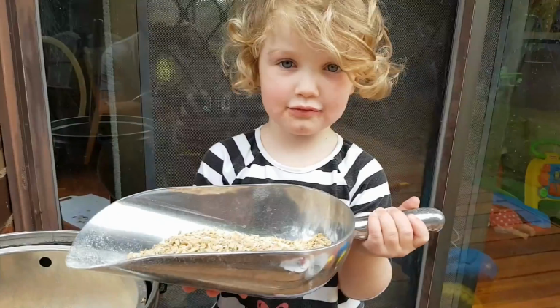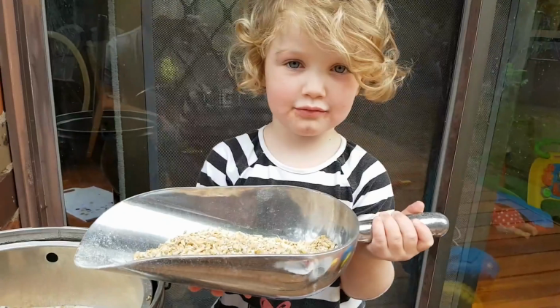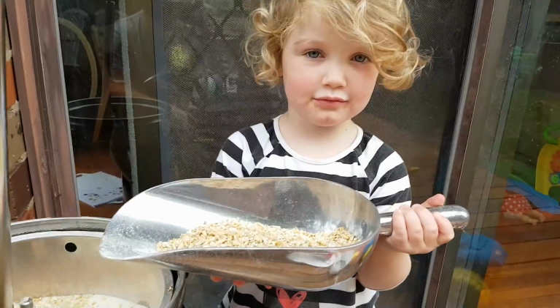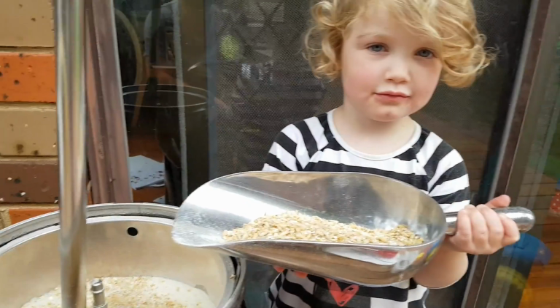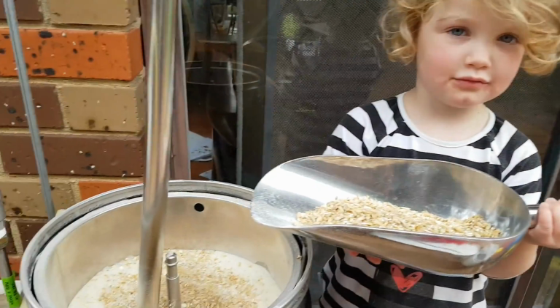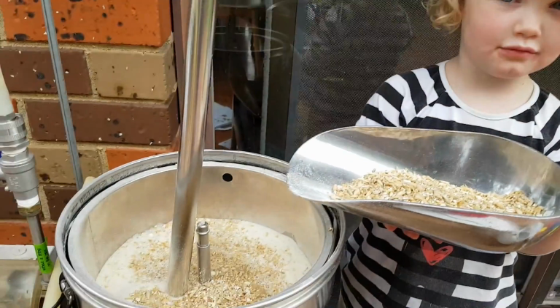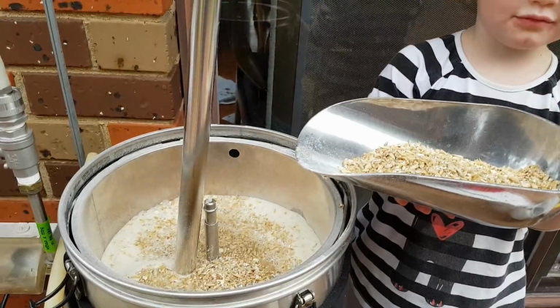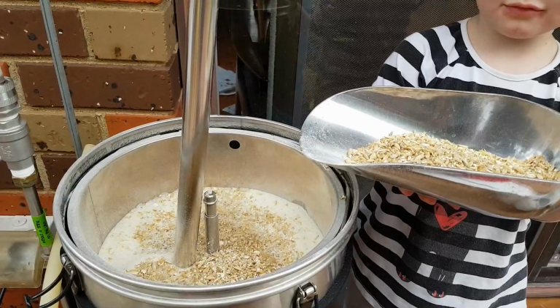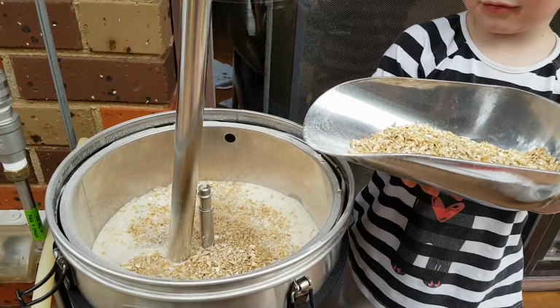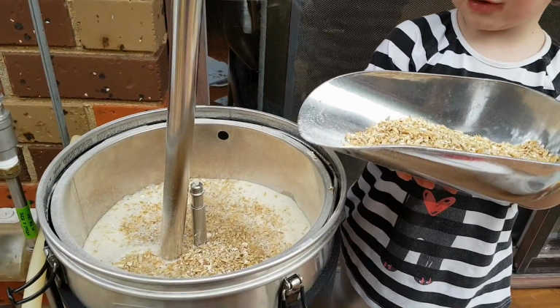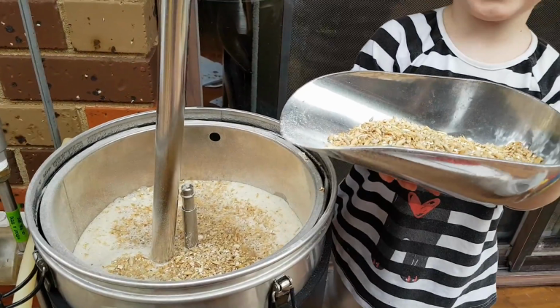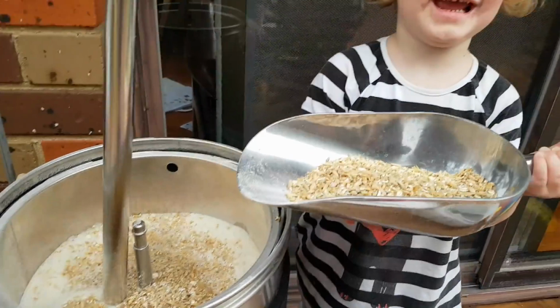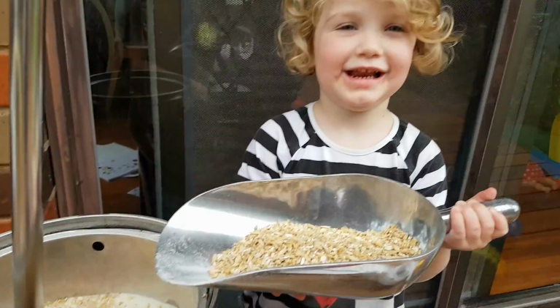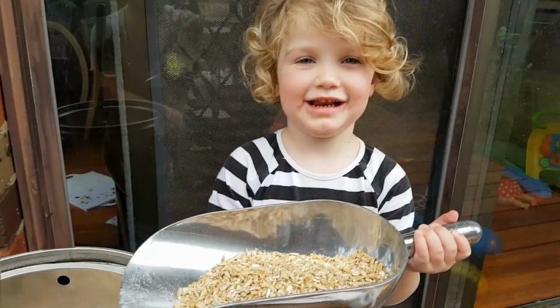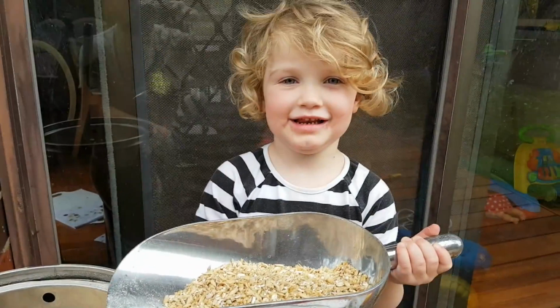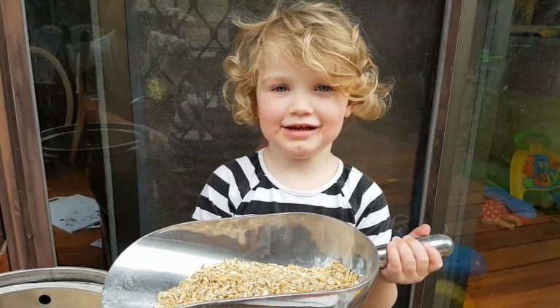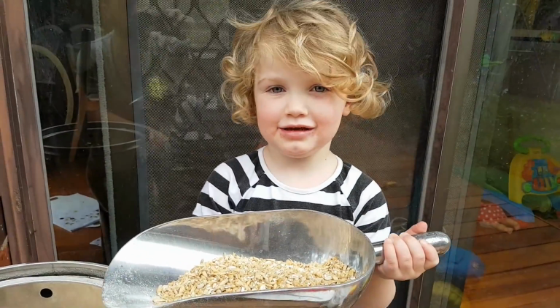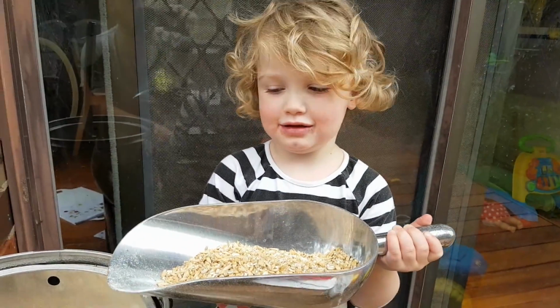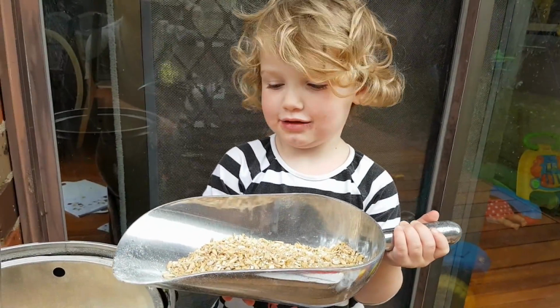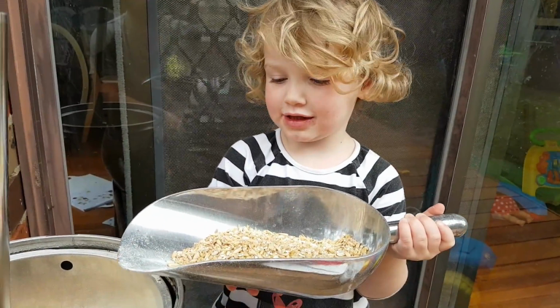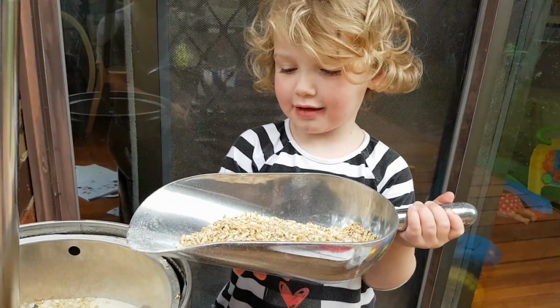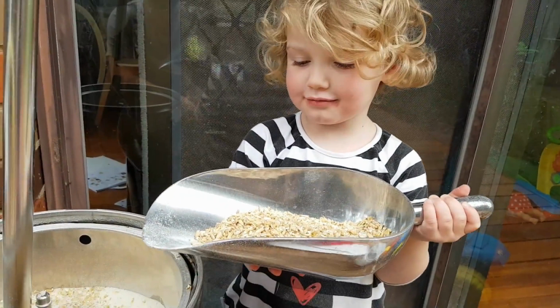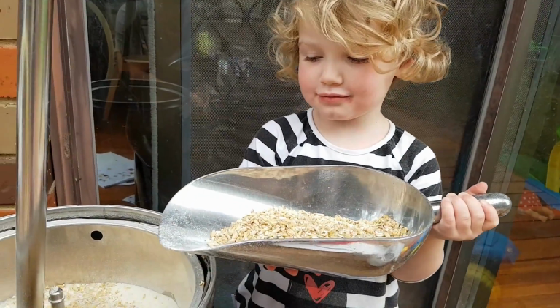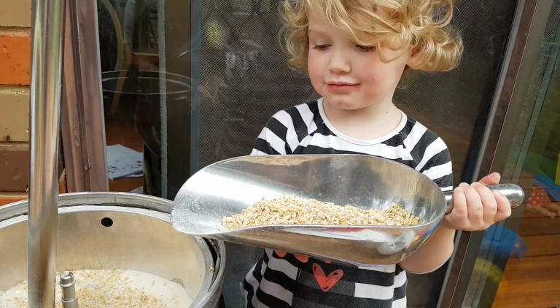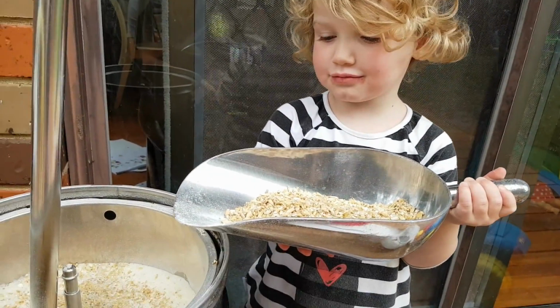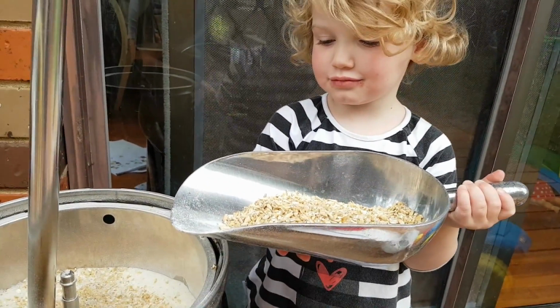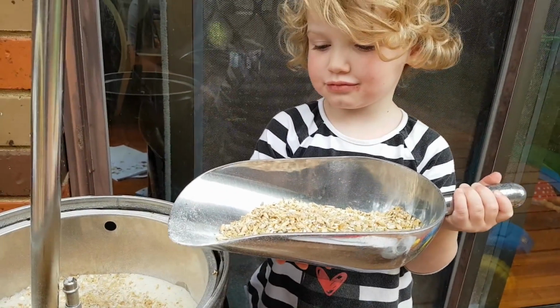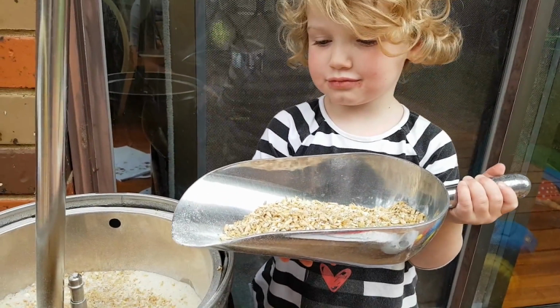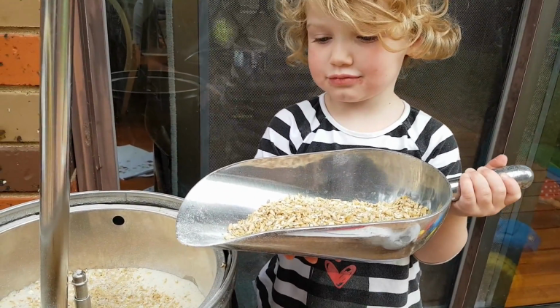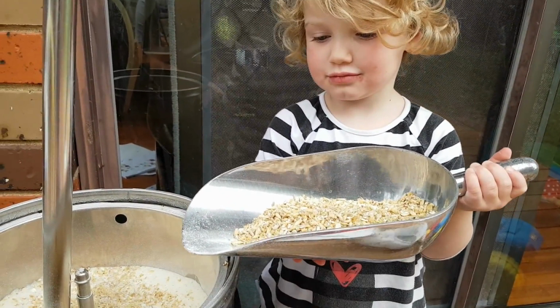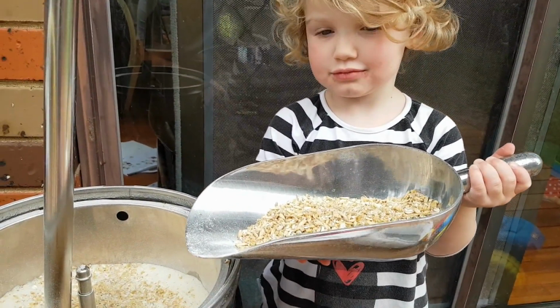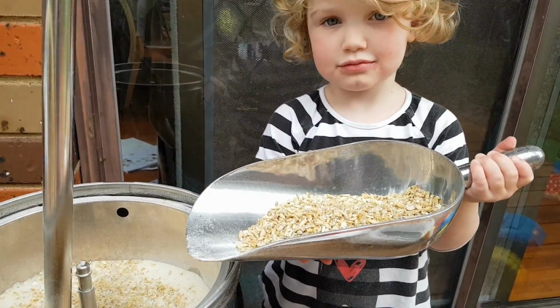Mashing in, going in, doing the grain. In it goes Charlotte!